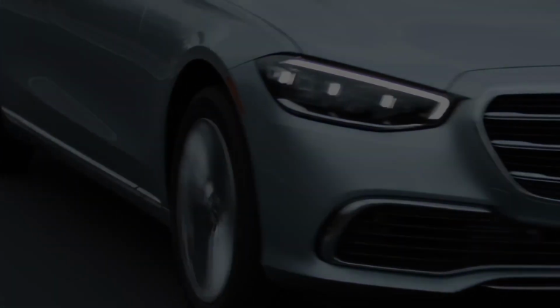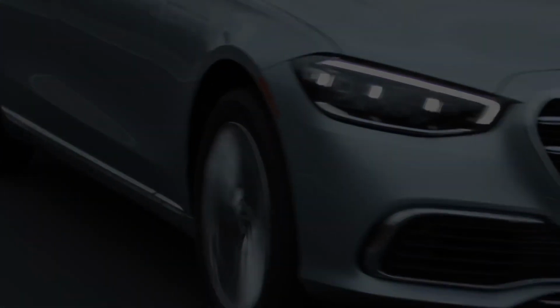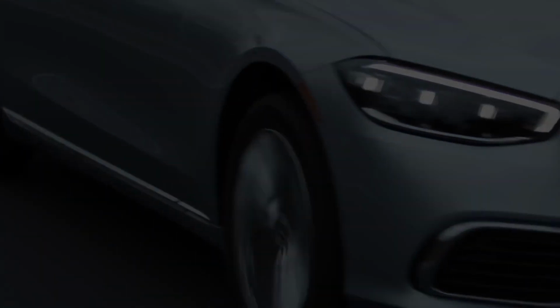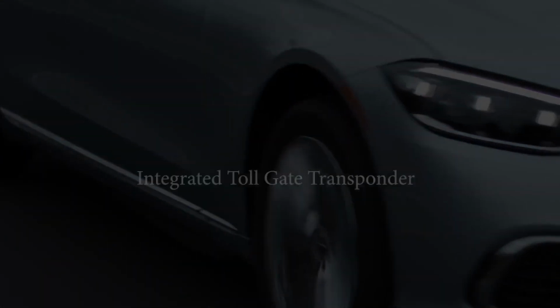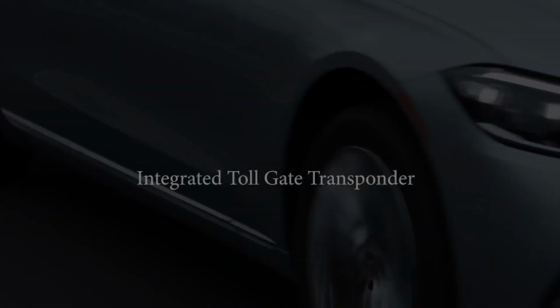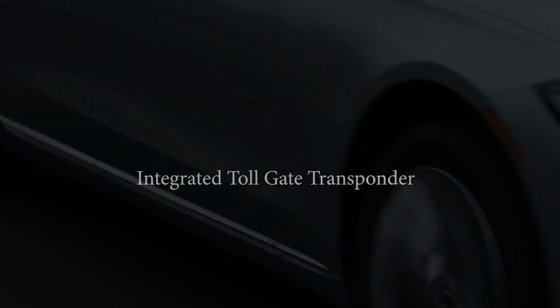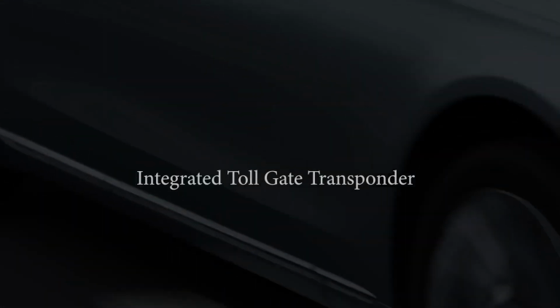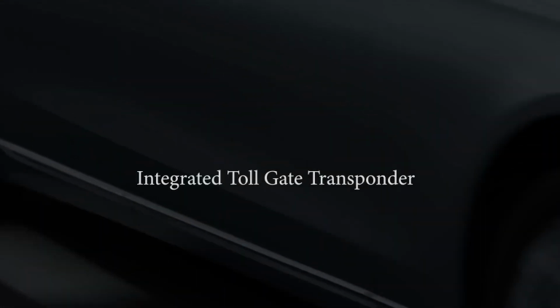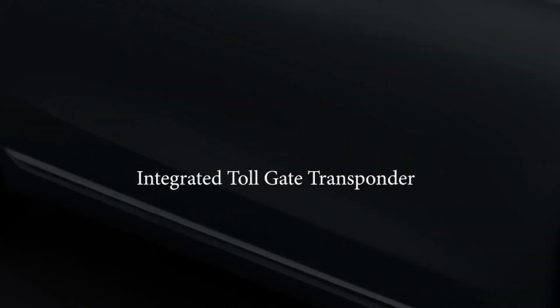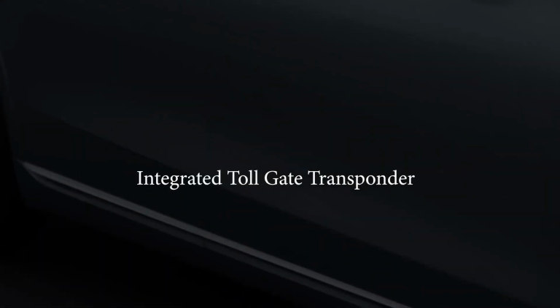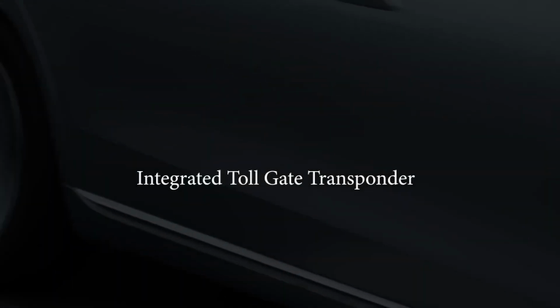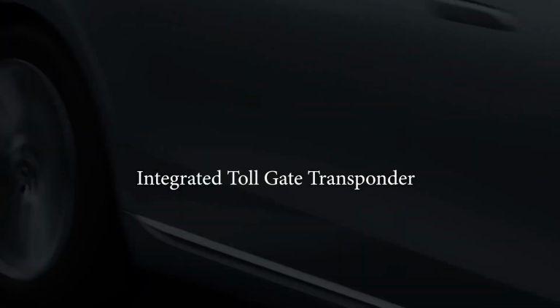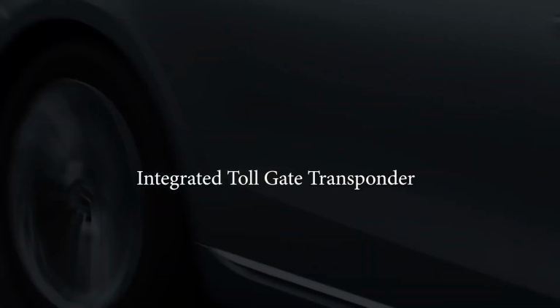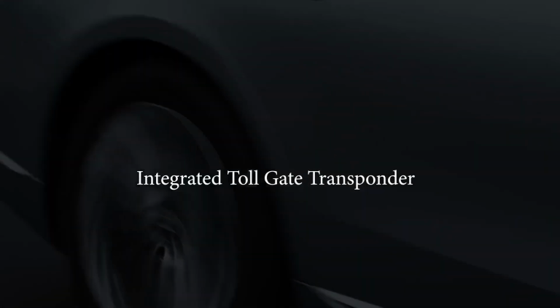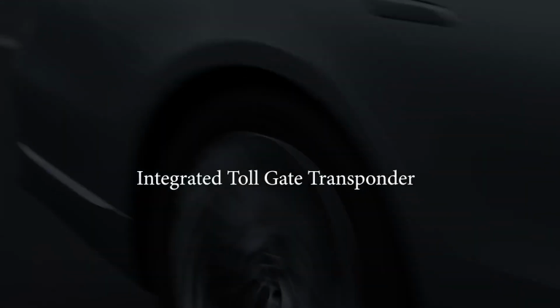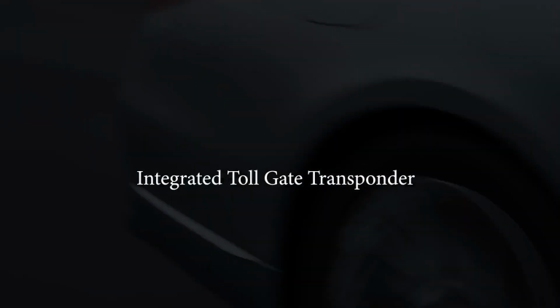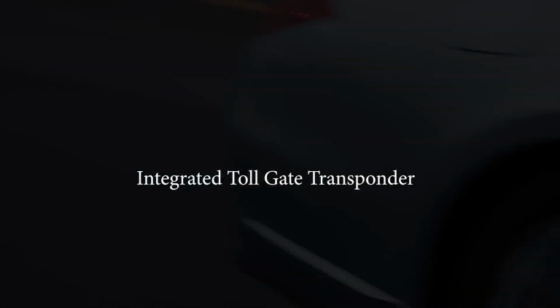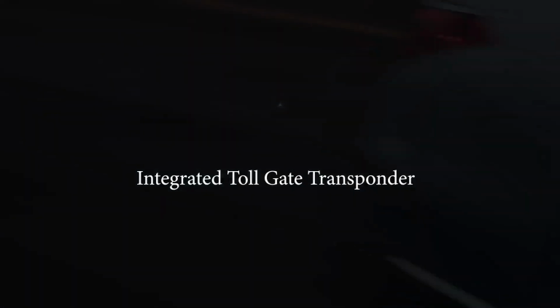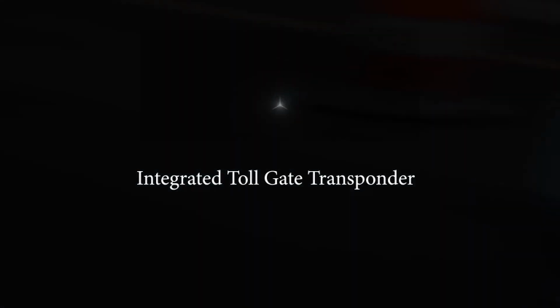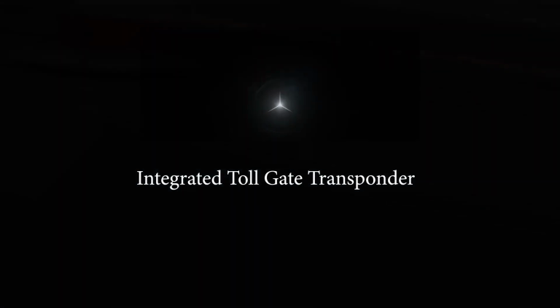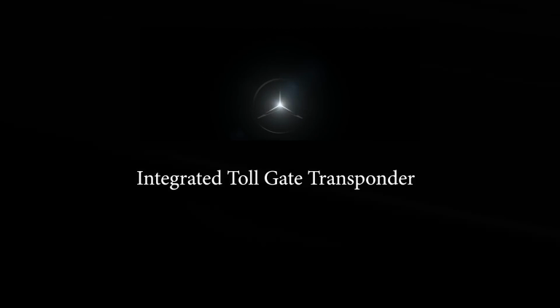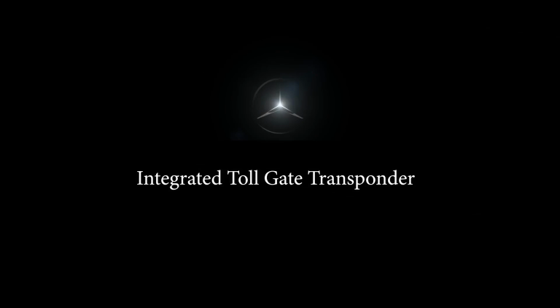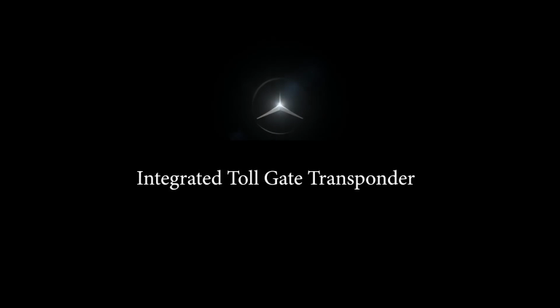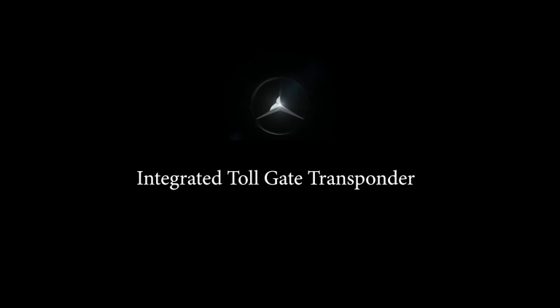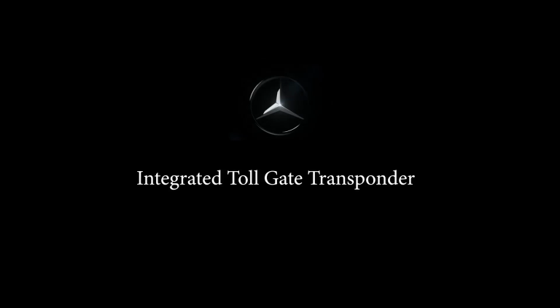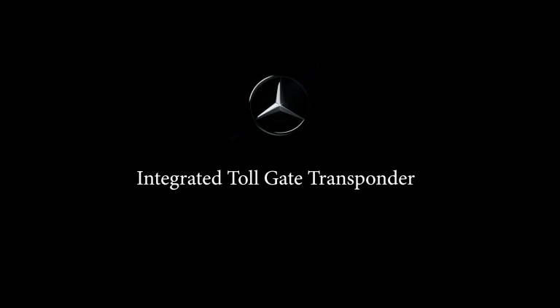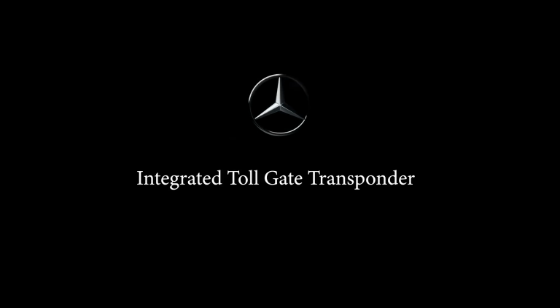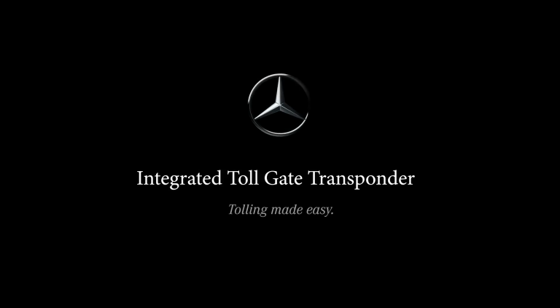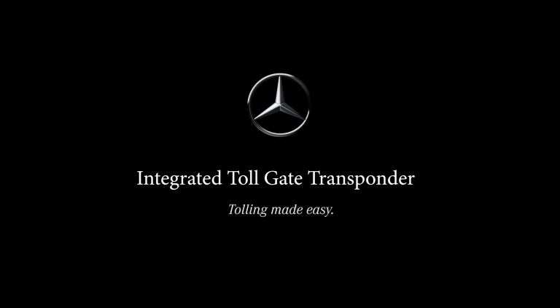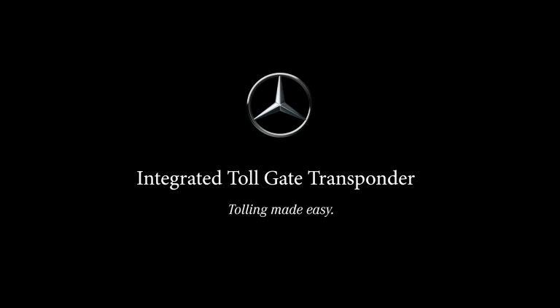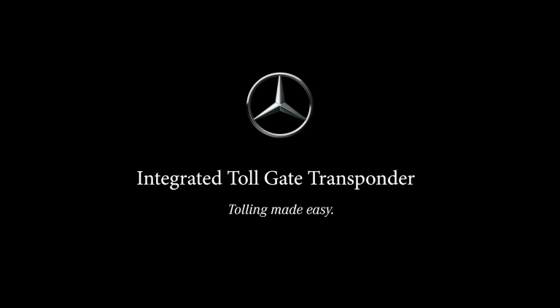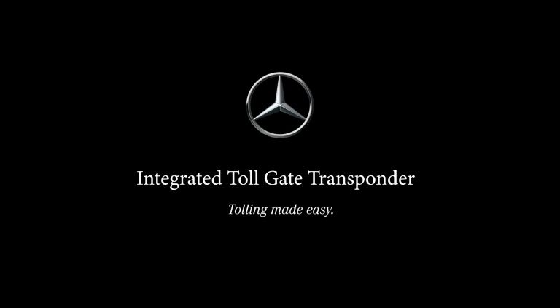The integrated toll gate transponder by Mercedes-Benz. Tolling made easy.